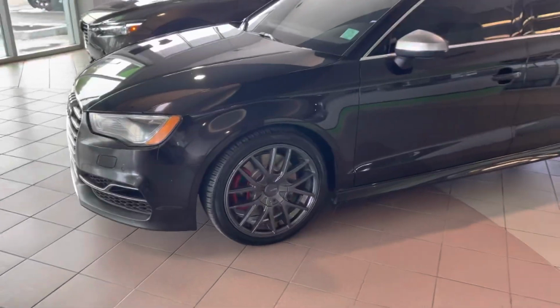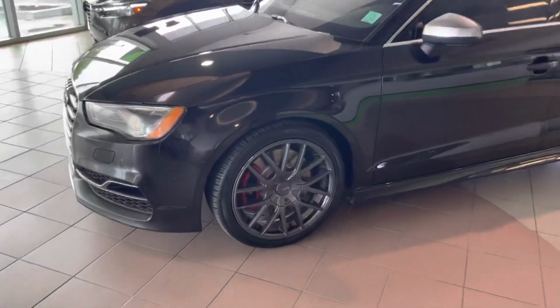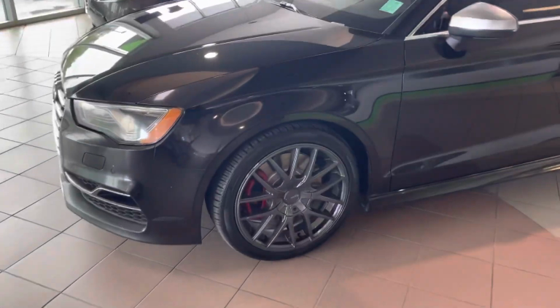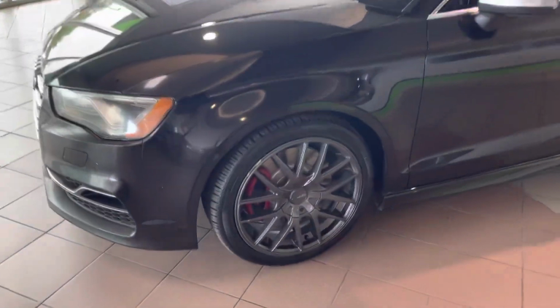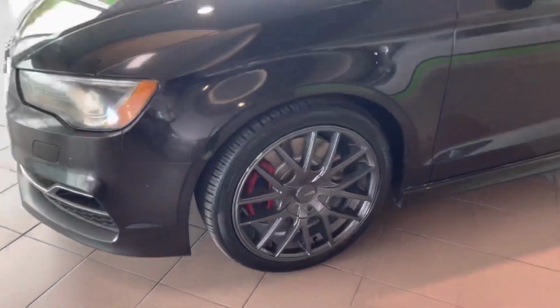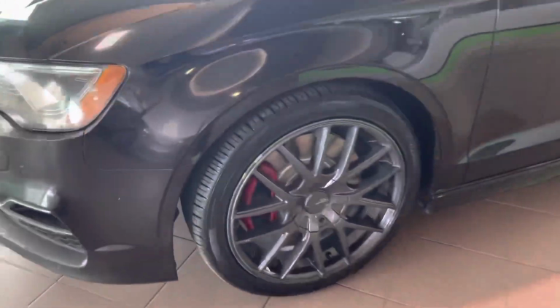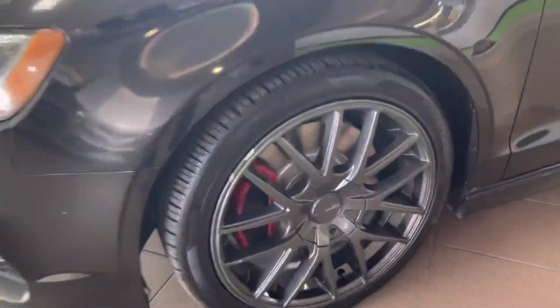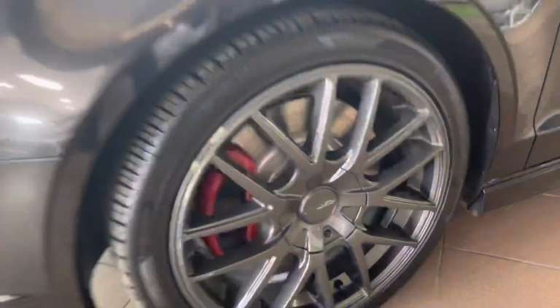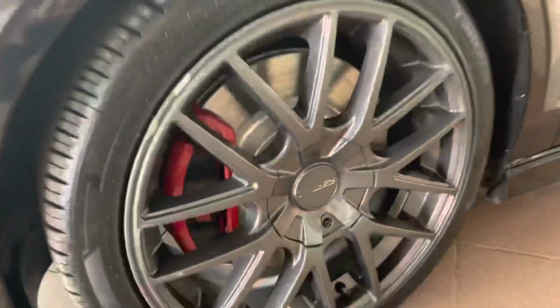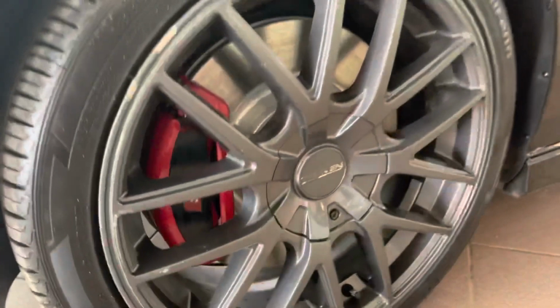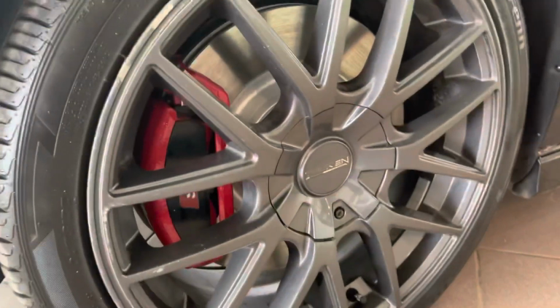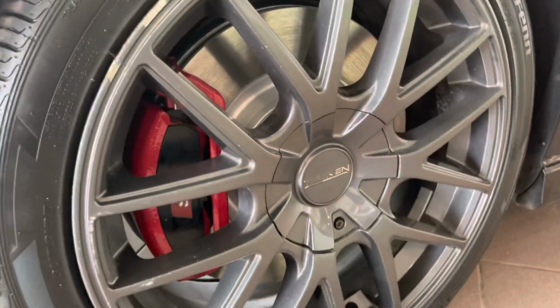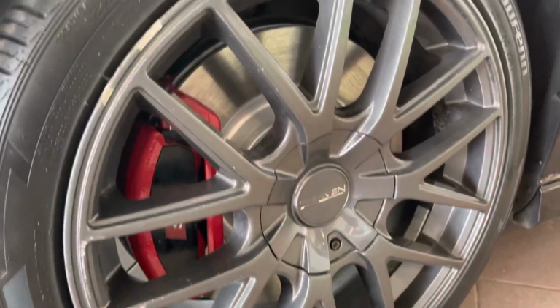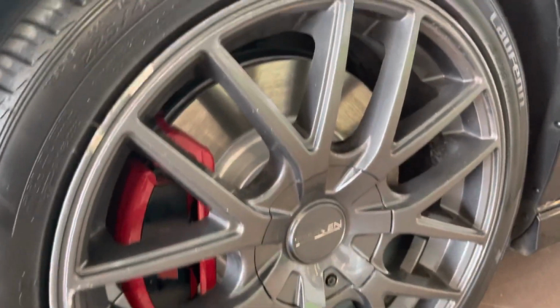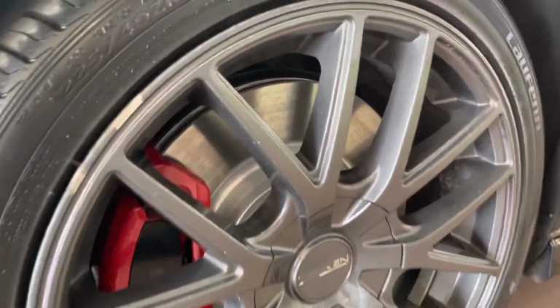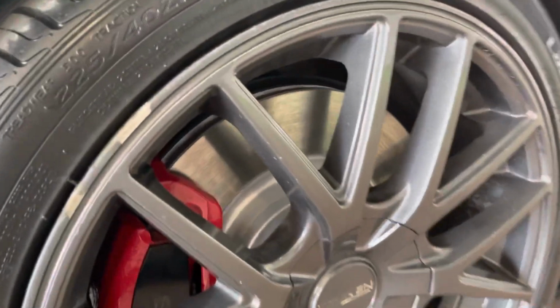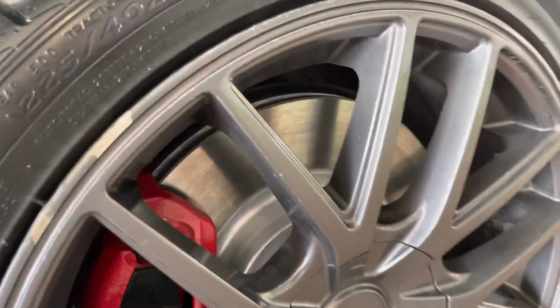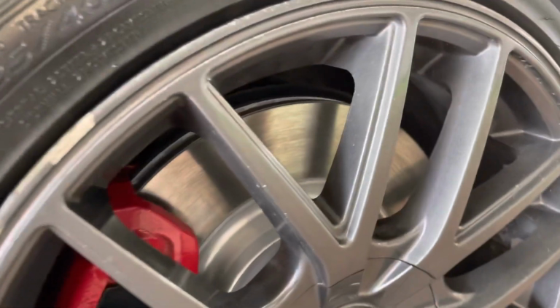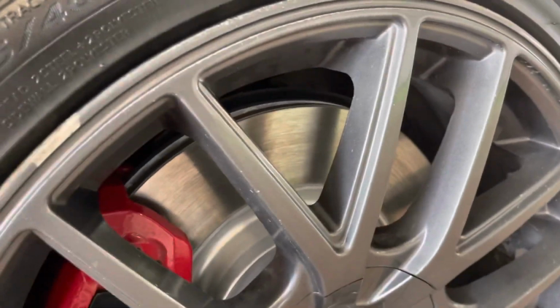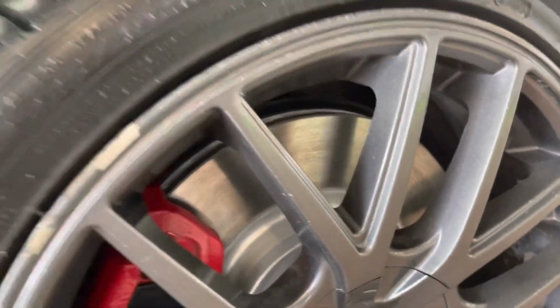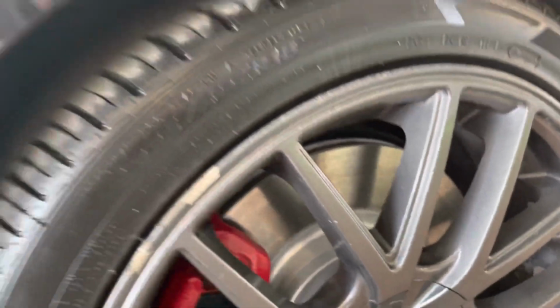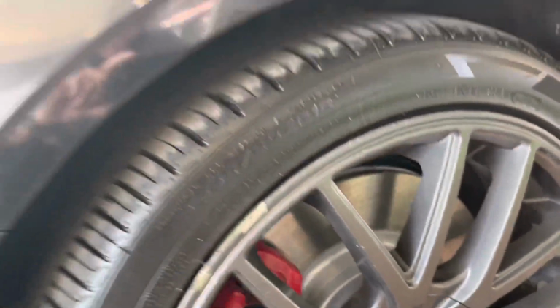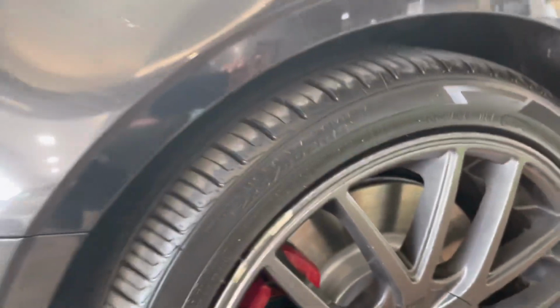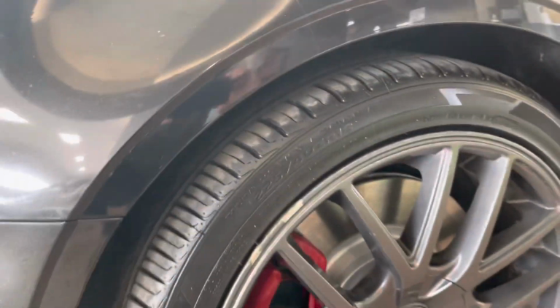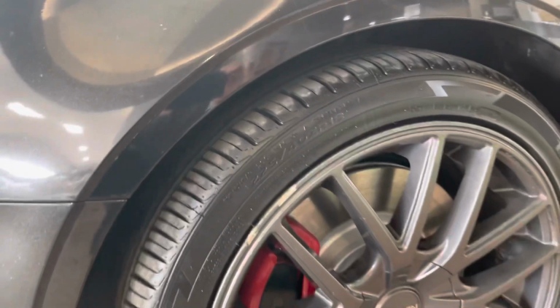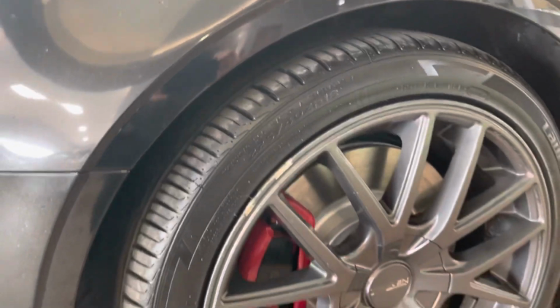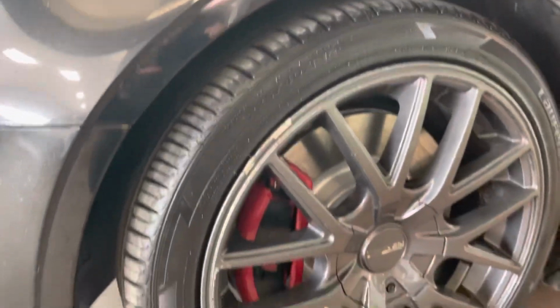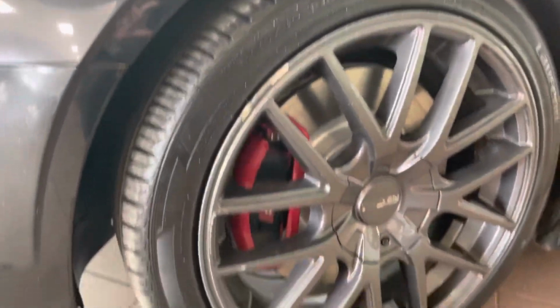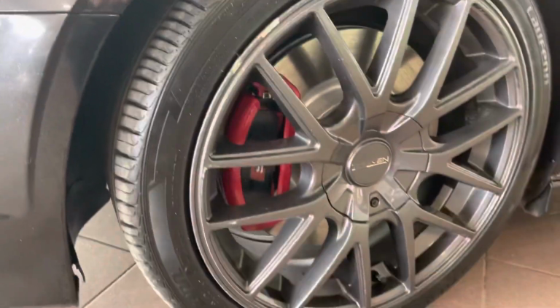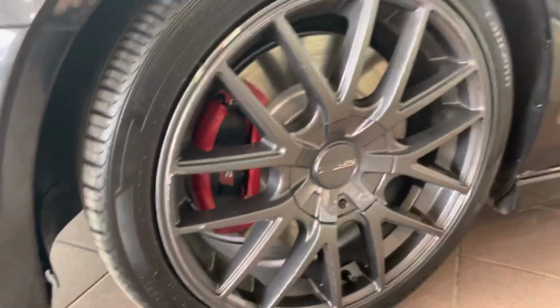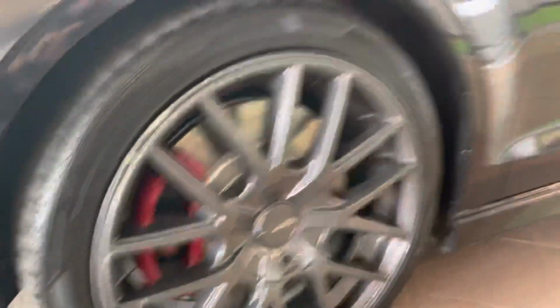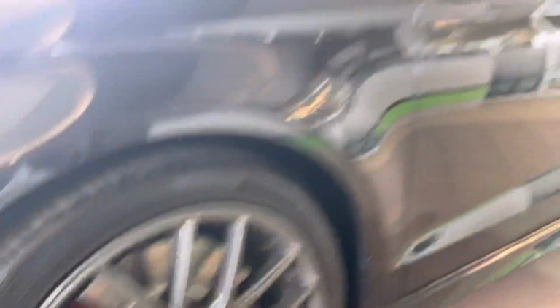Coming around the front you've got these nice aftermarket wheels, brand new brakes down behind, as well as some brand new sport tires.